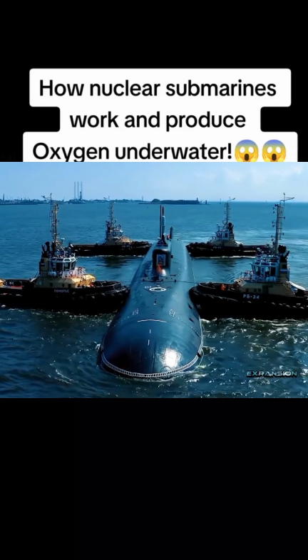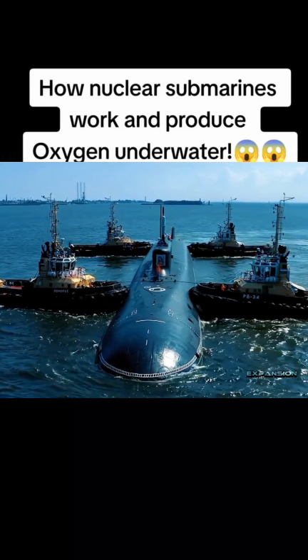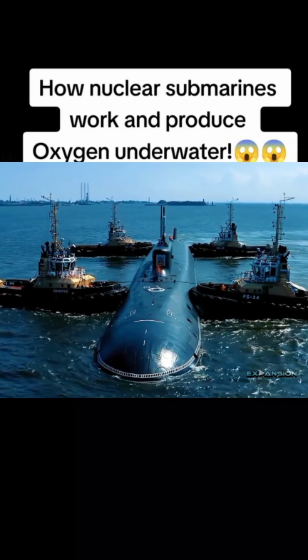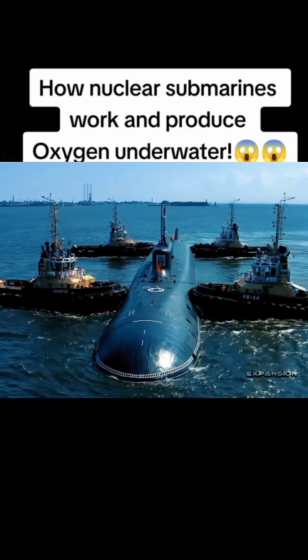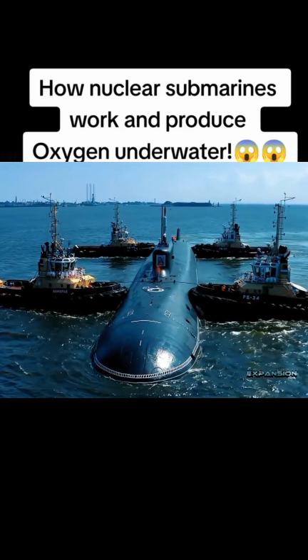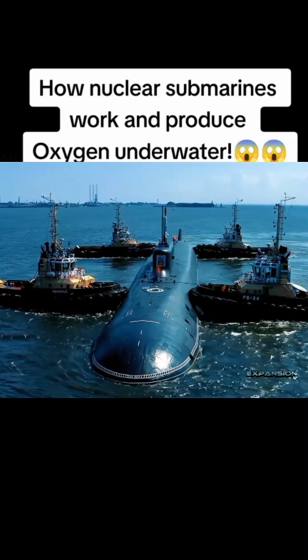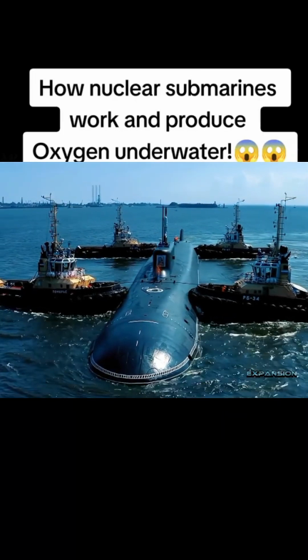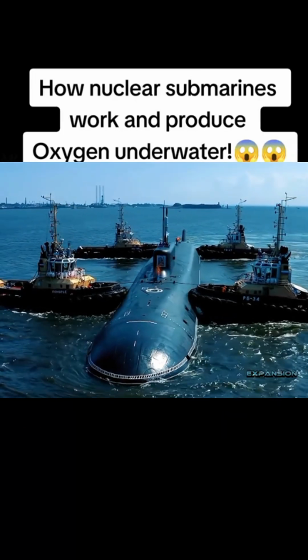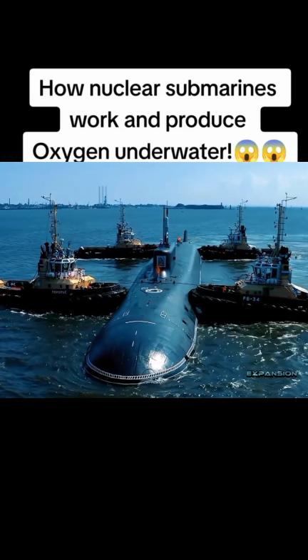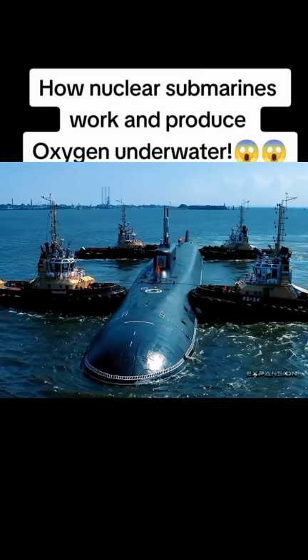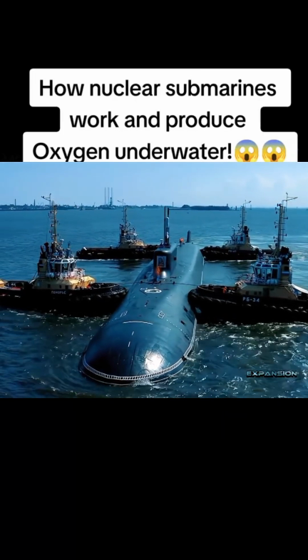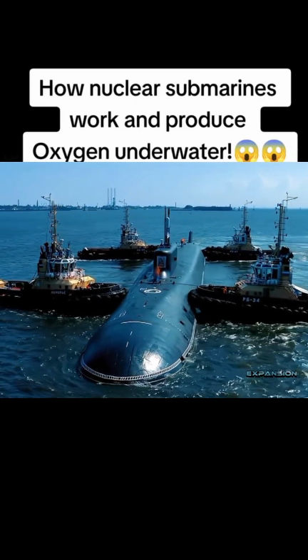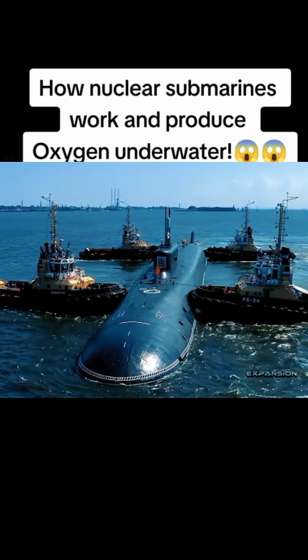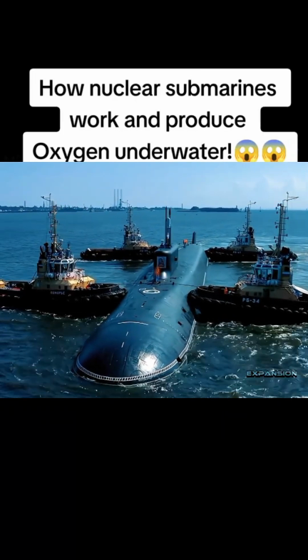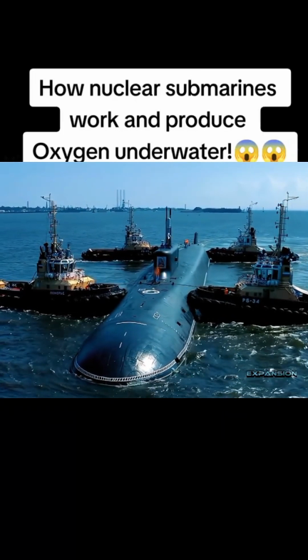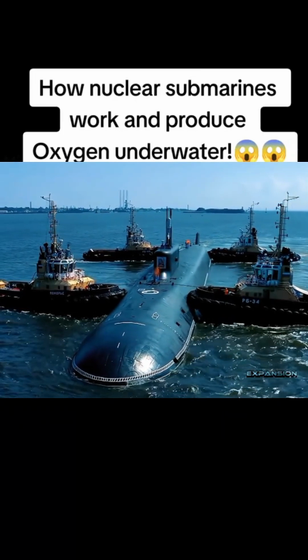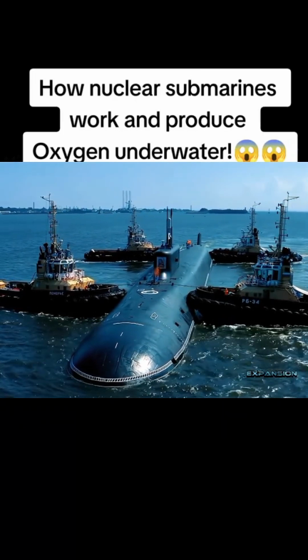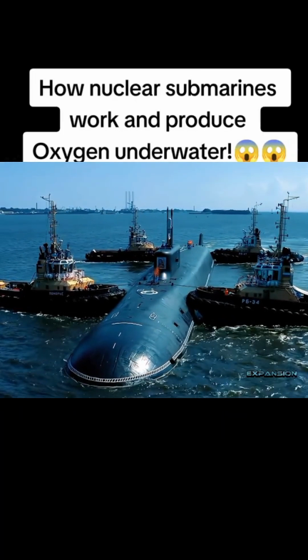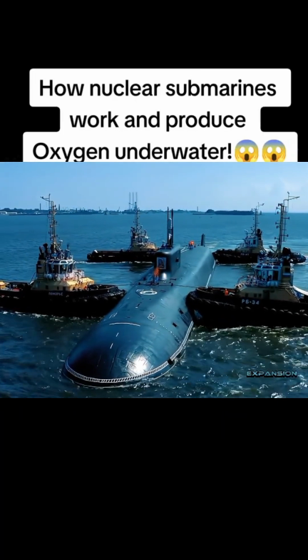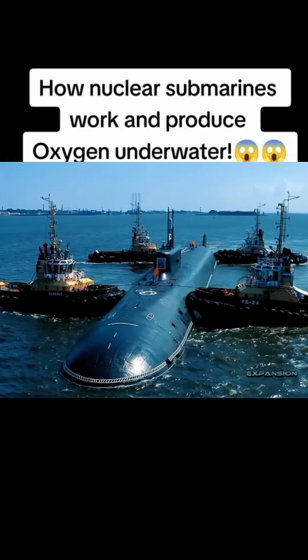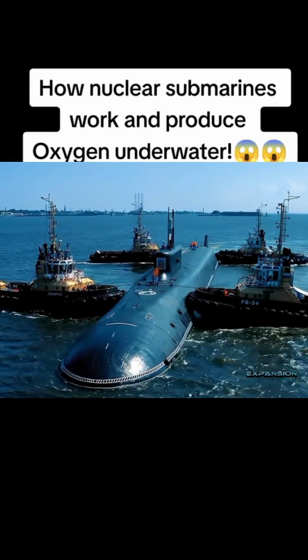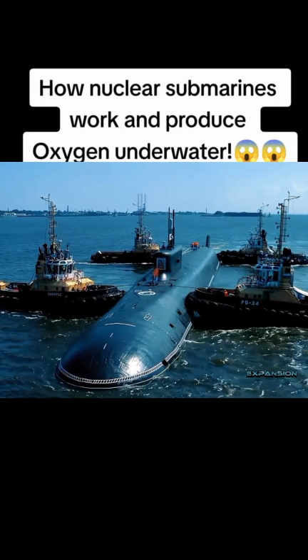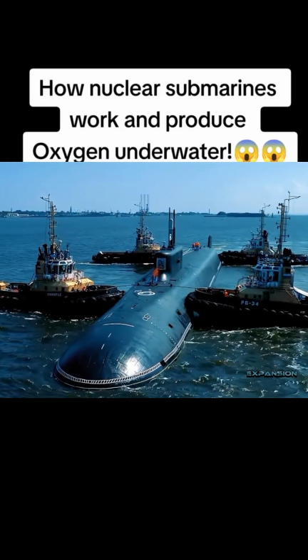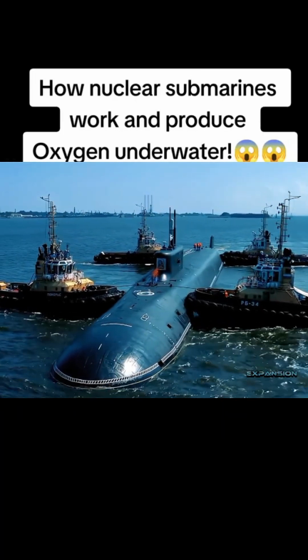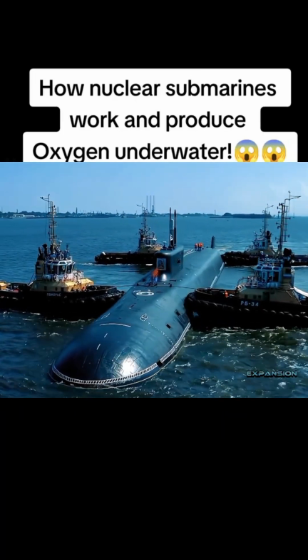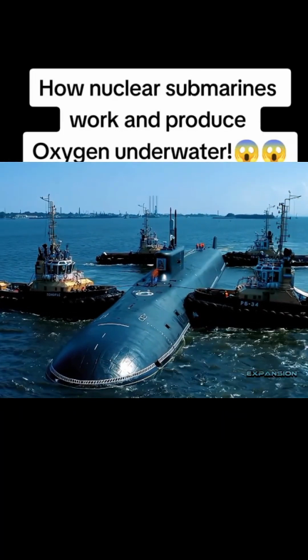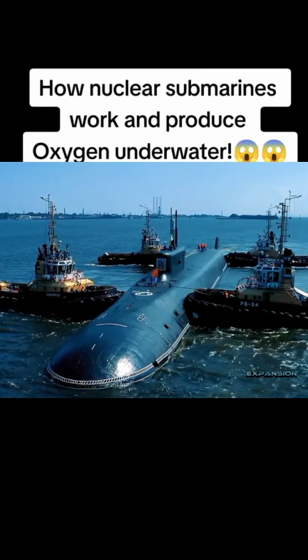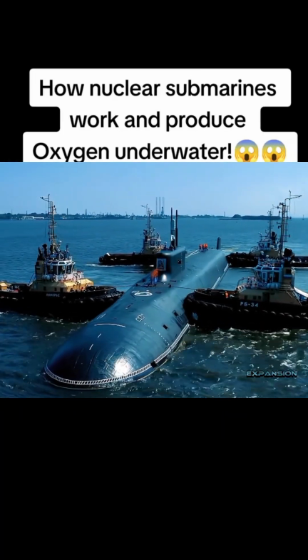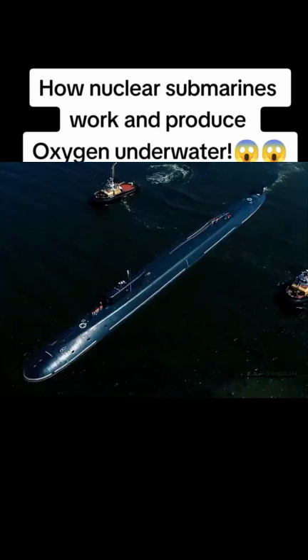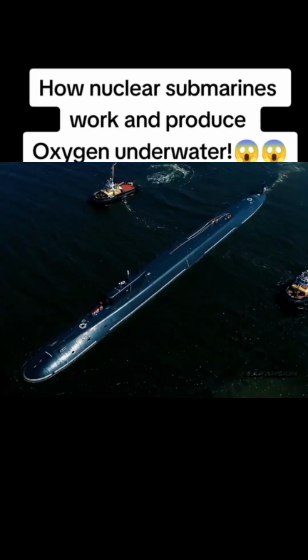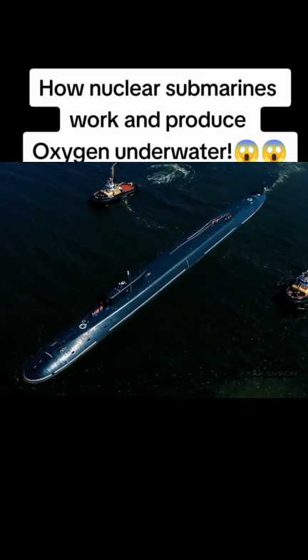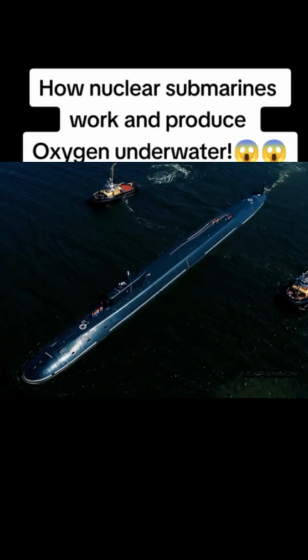How can submarines stay underwater for 120 days? Where does the oxygen inside them come from?